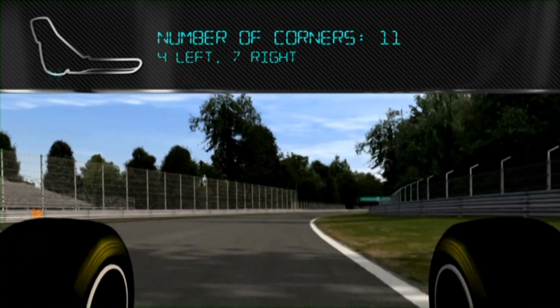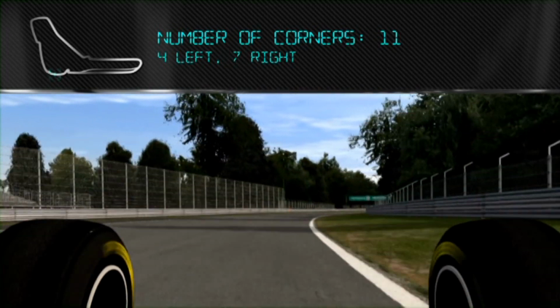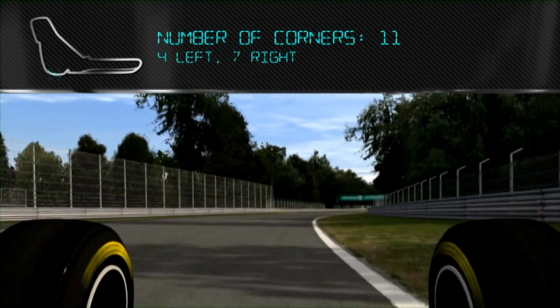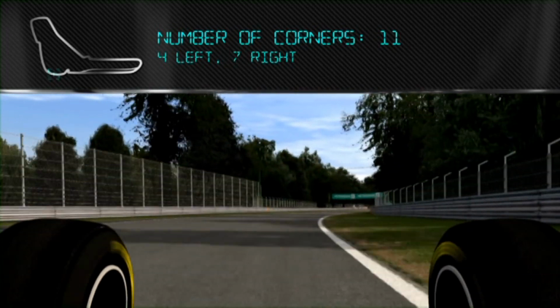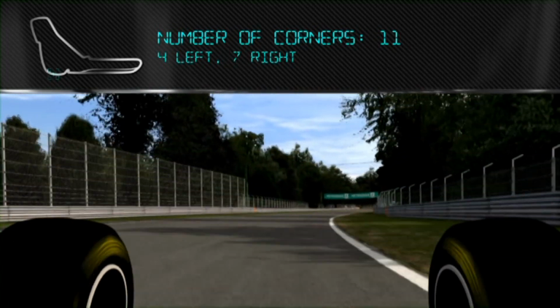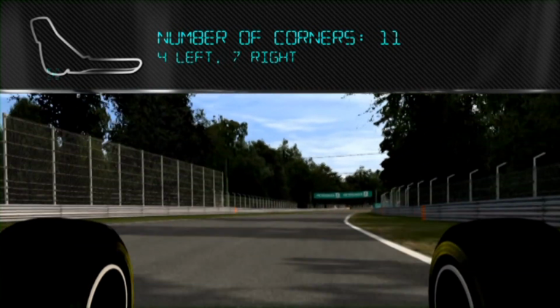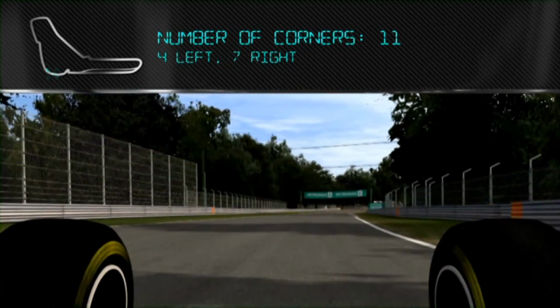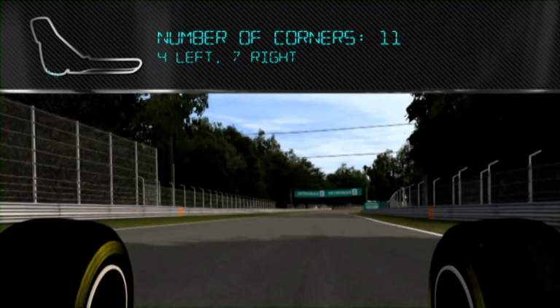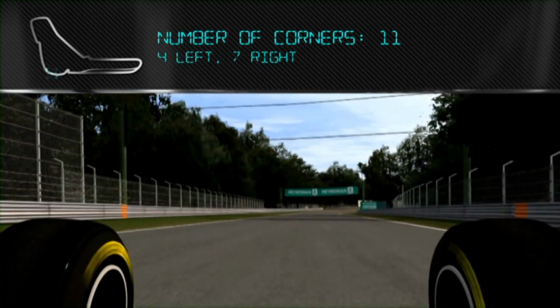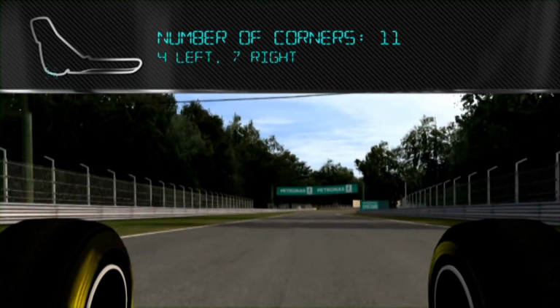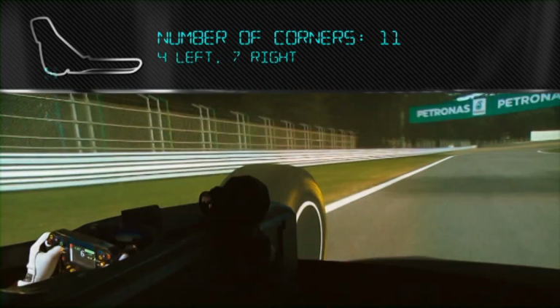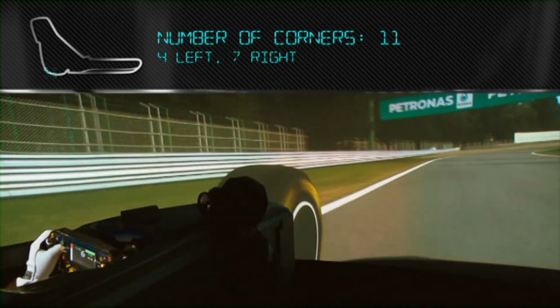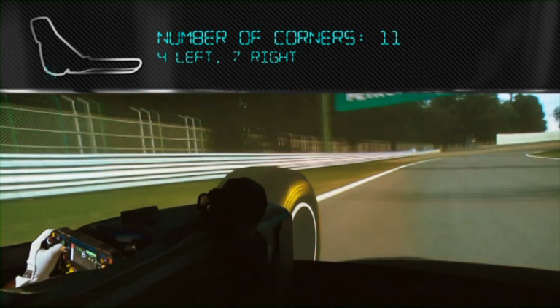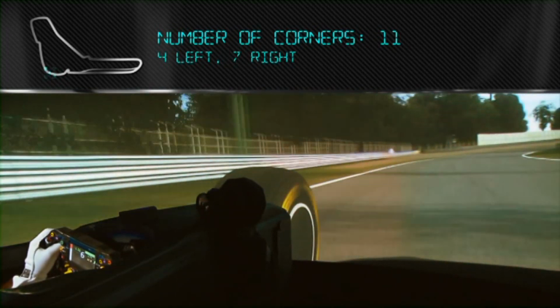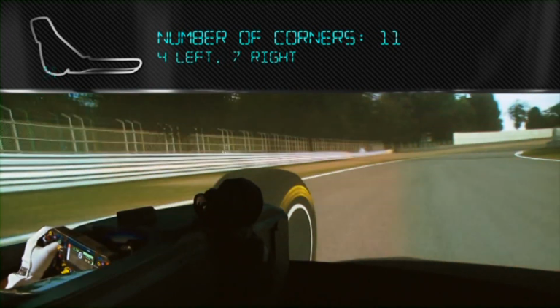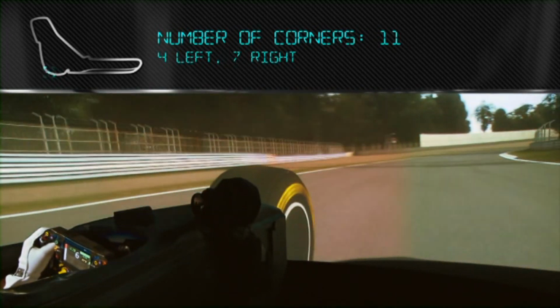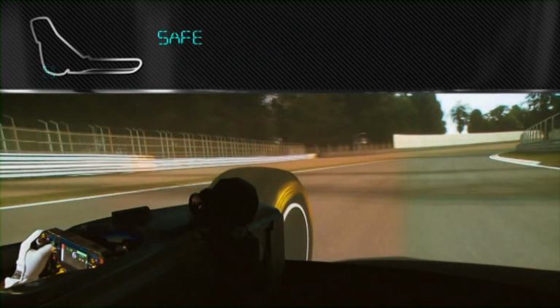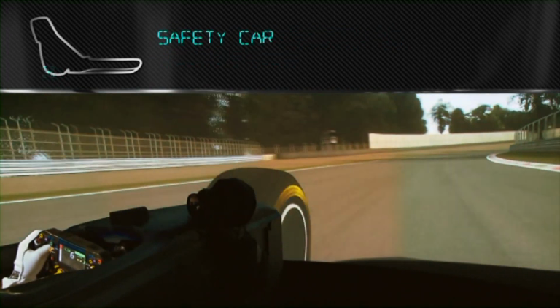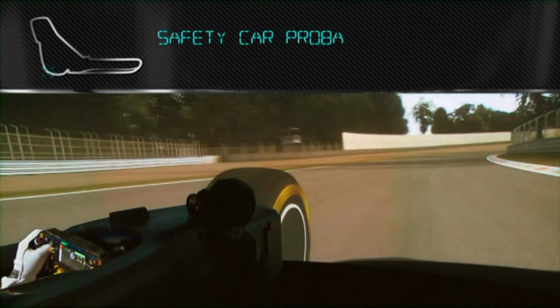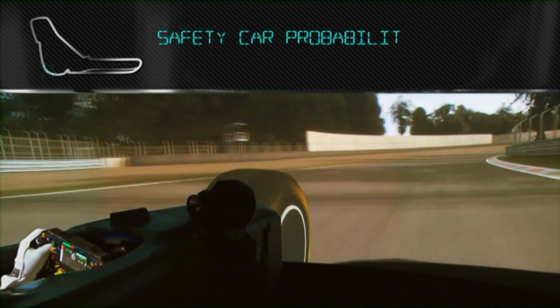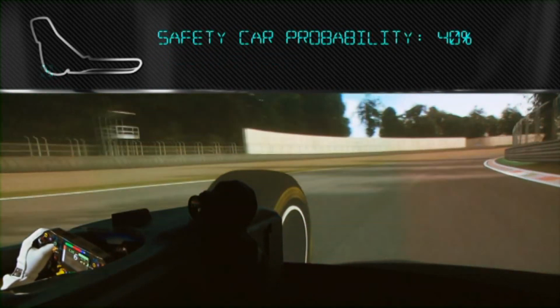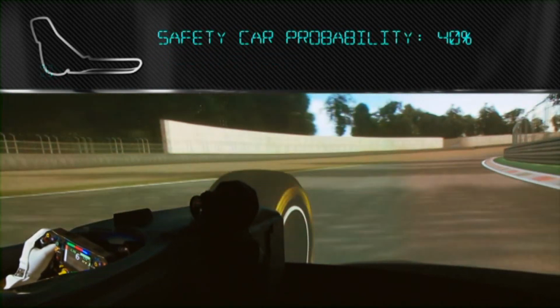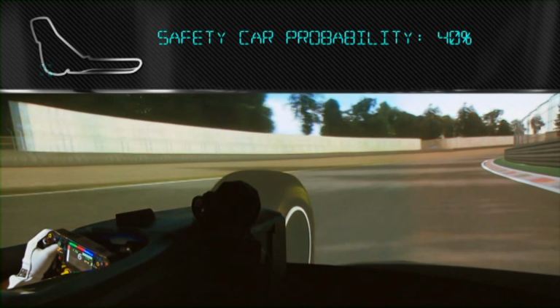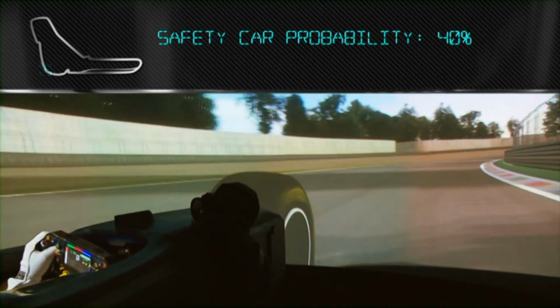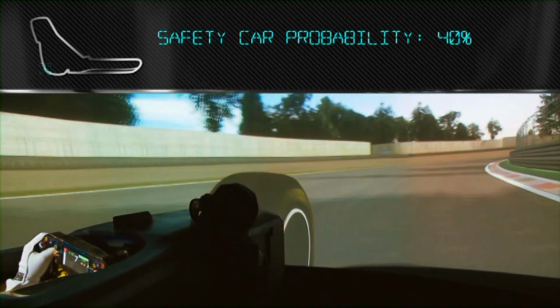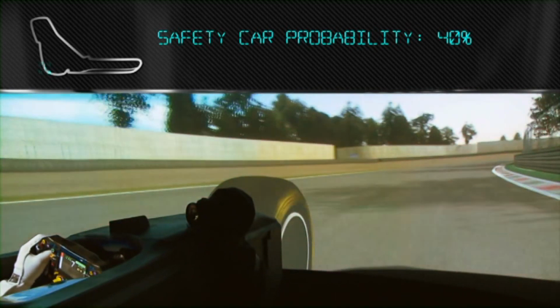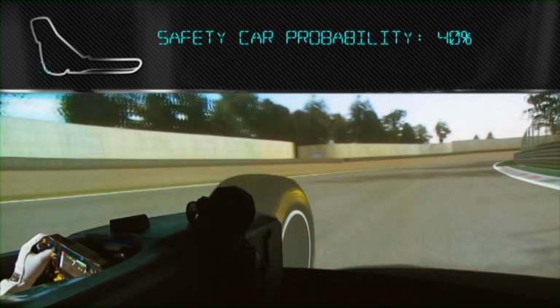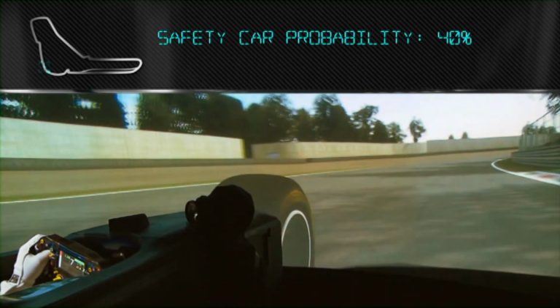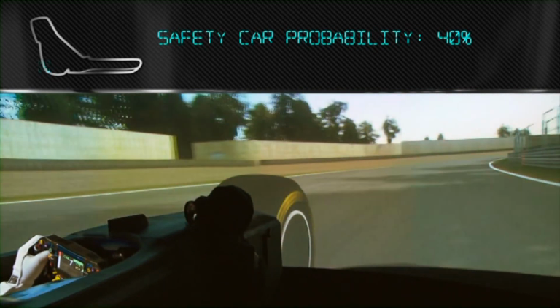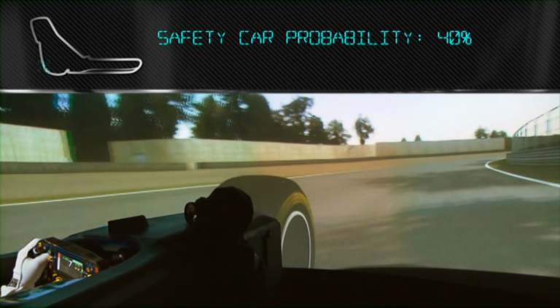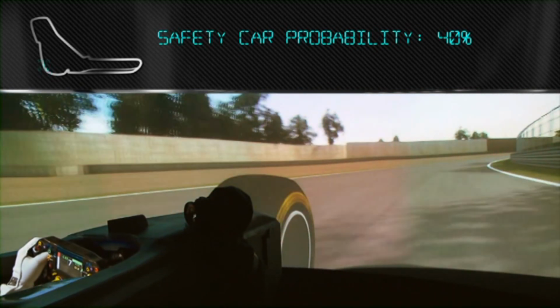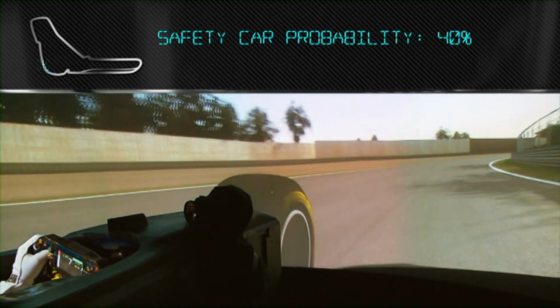Petronas Sintium has been designed to remain stable at temperatures up to 200 degrees Celsius in the new V6 engine.